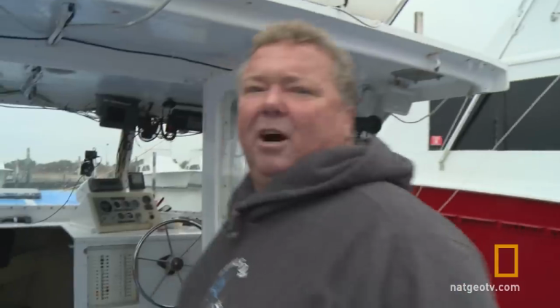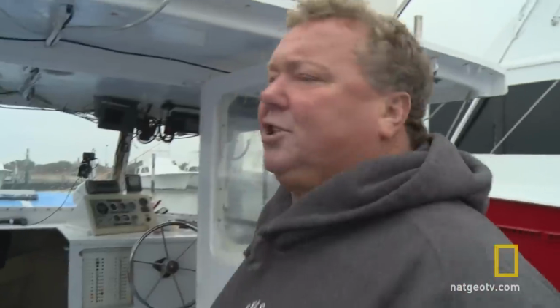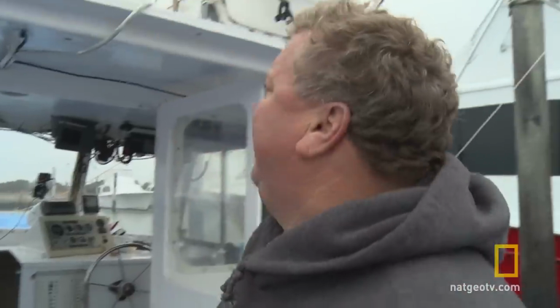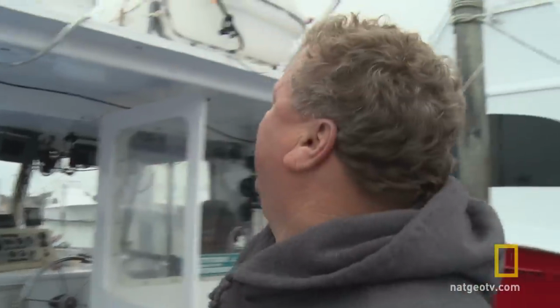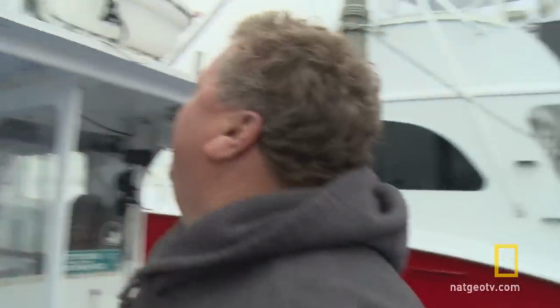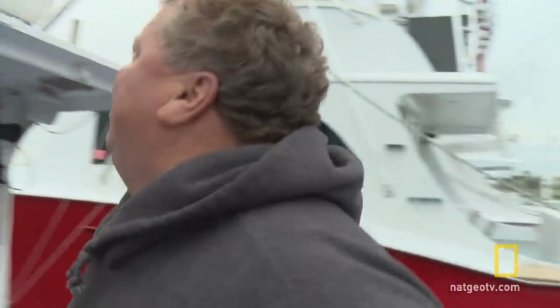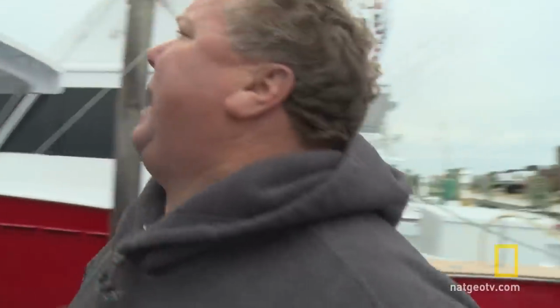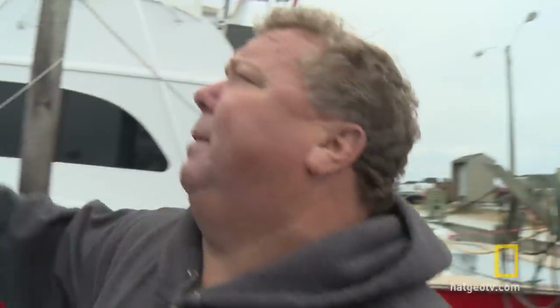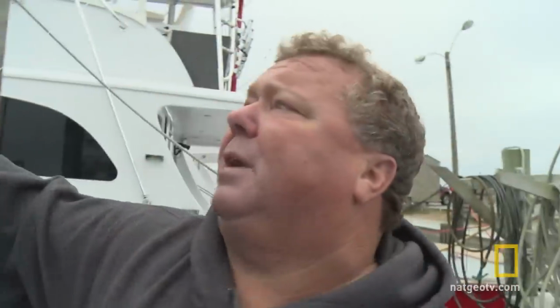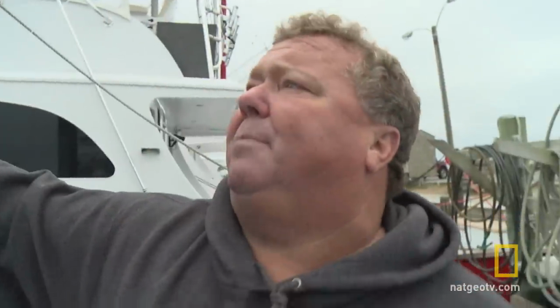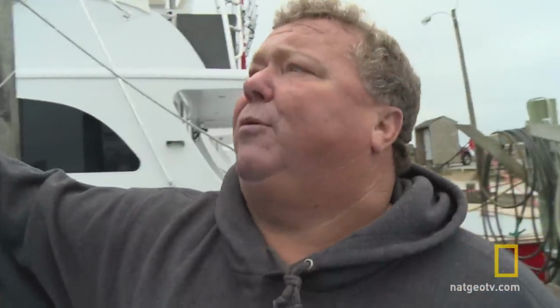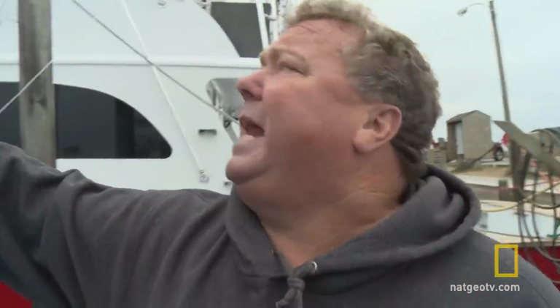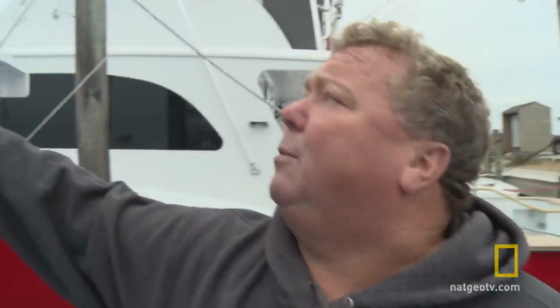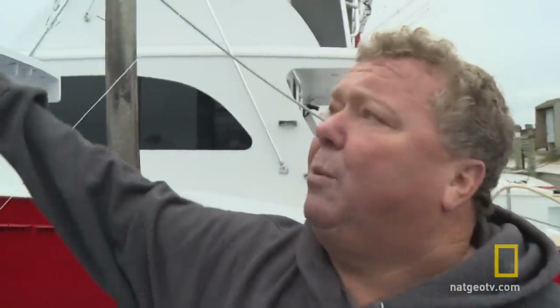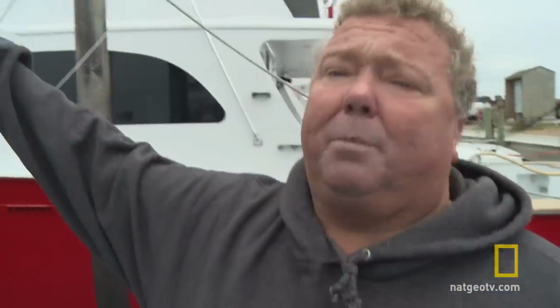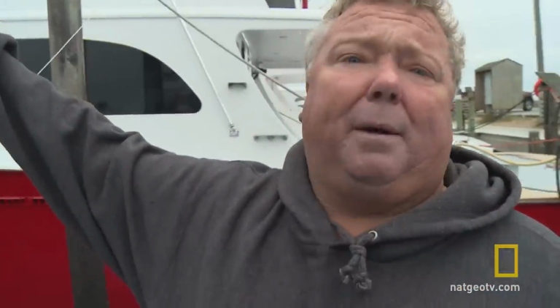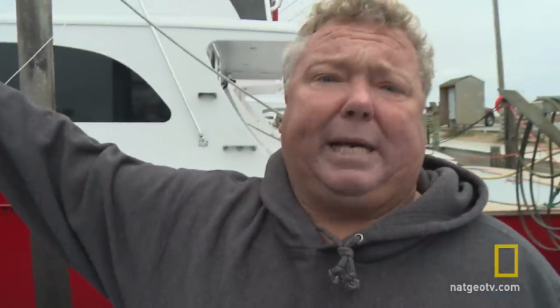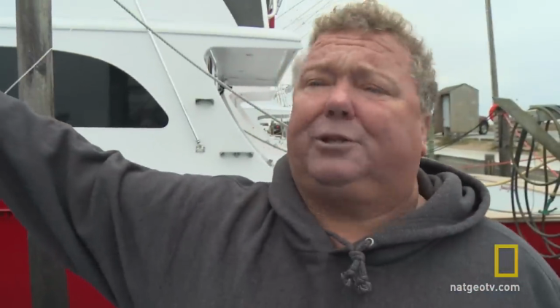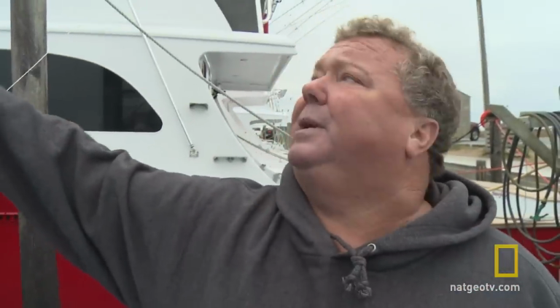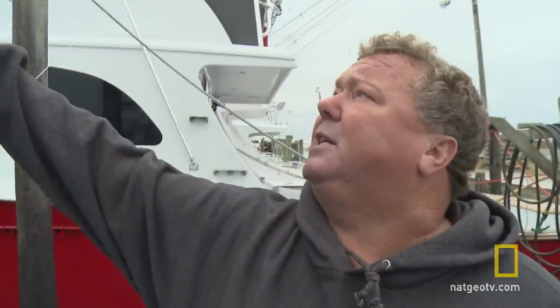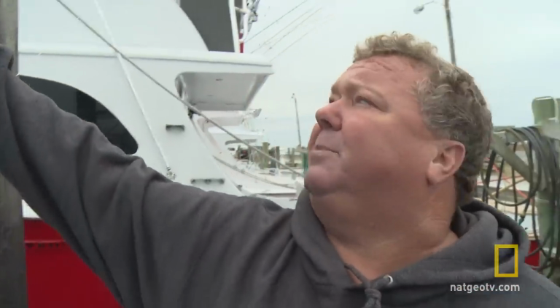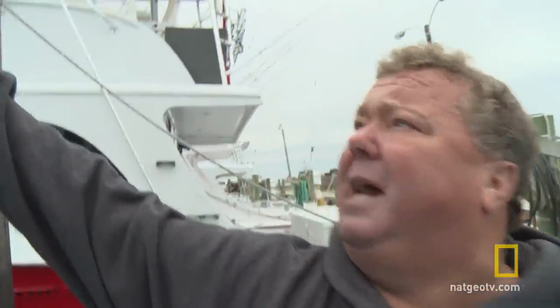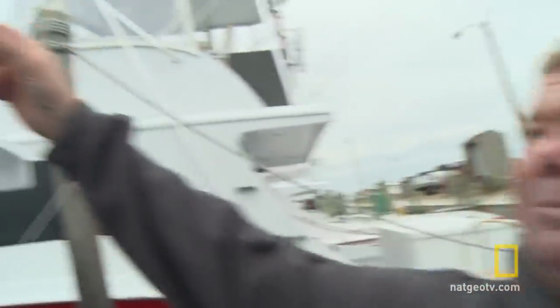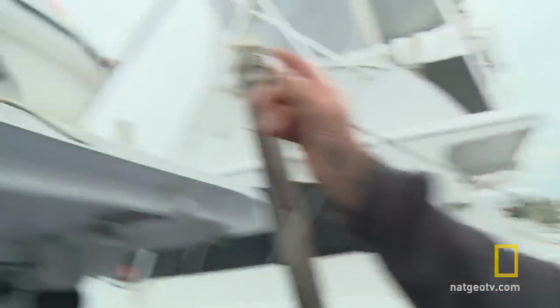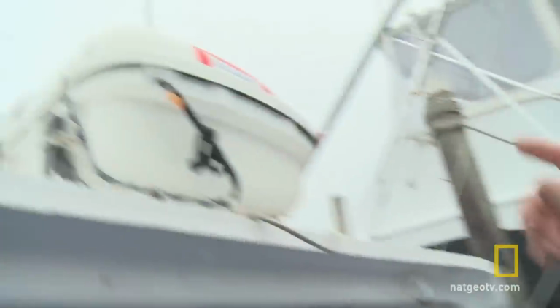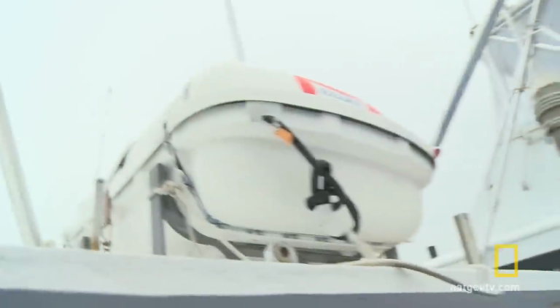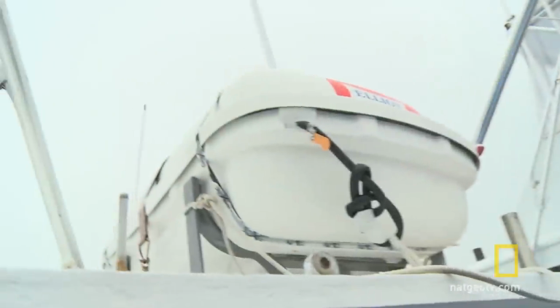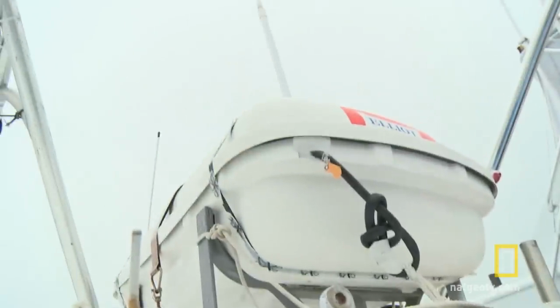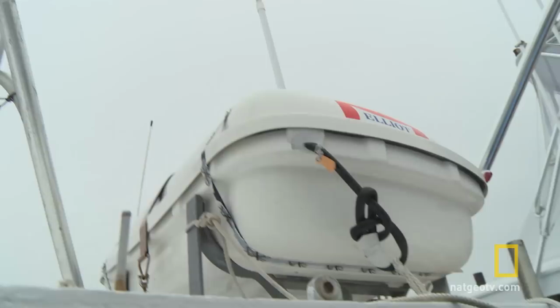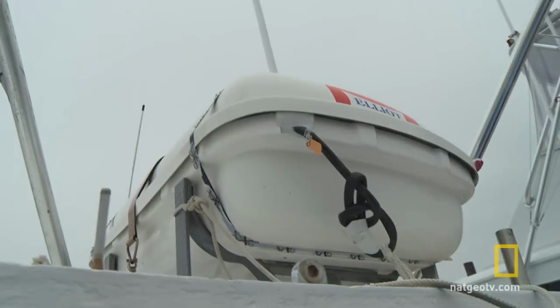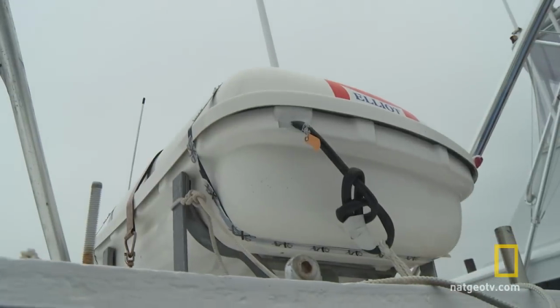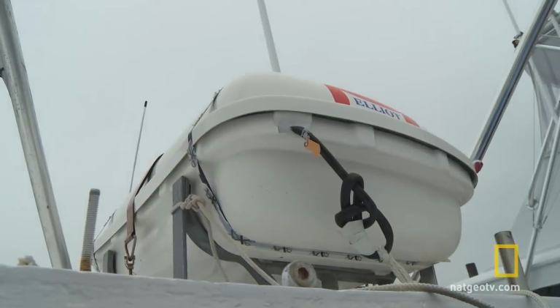Our safety equipment we keep up top. If we need it, we want to be able to get to it in case something happens. We have a four-man life raft.